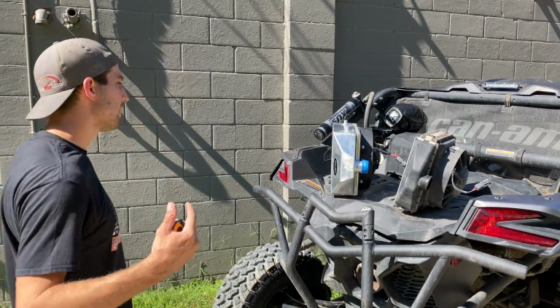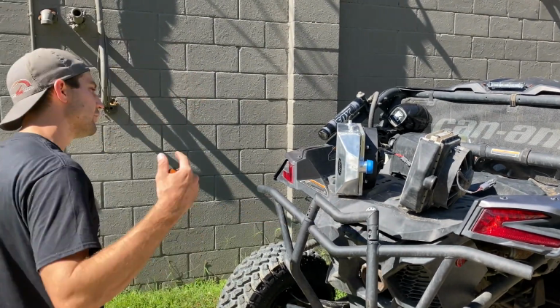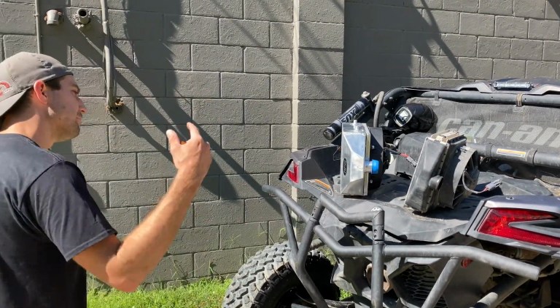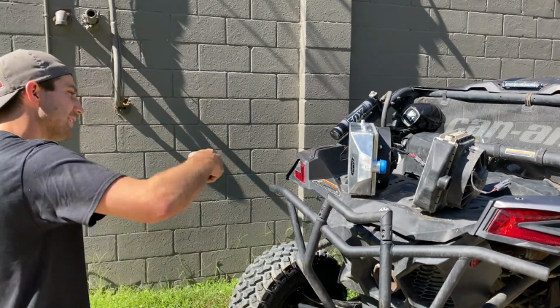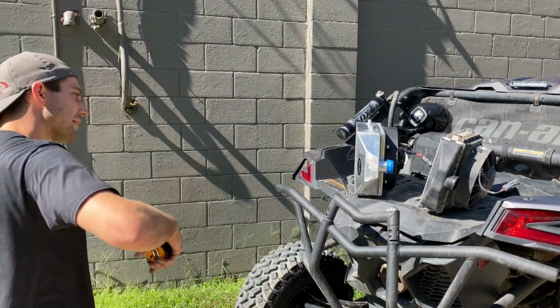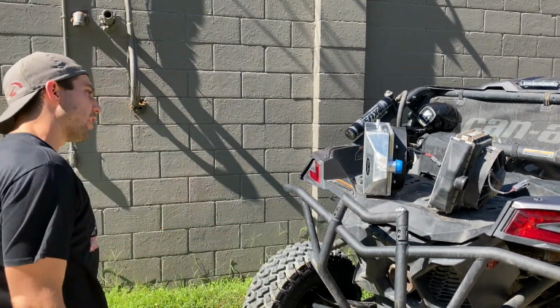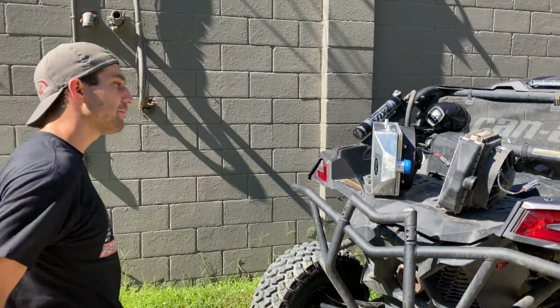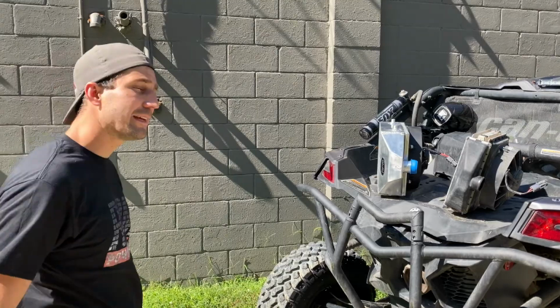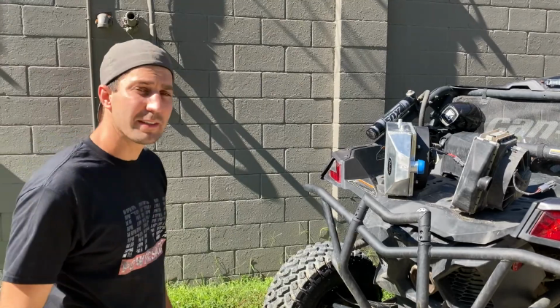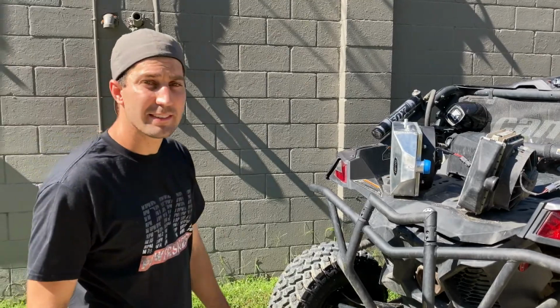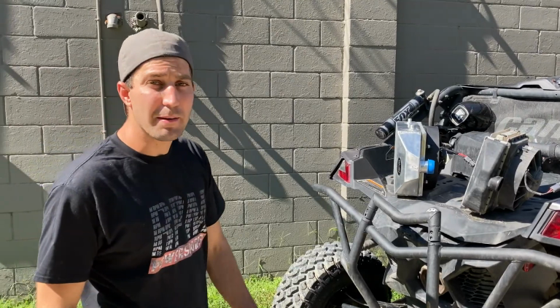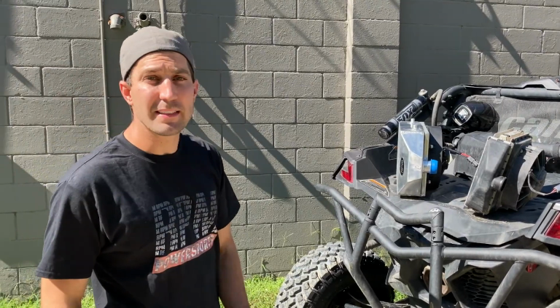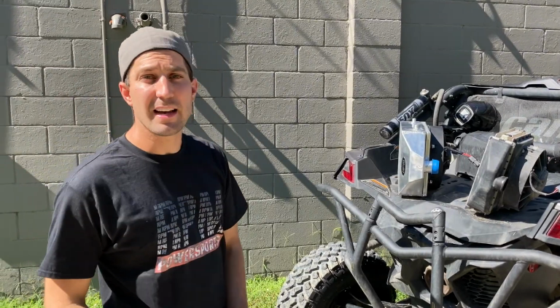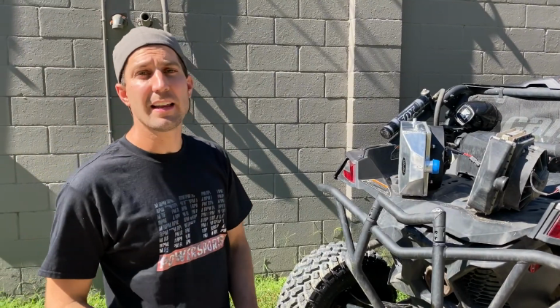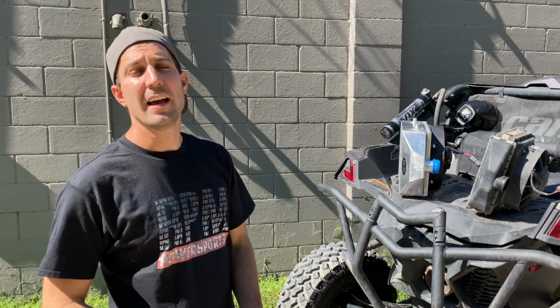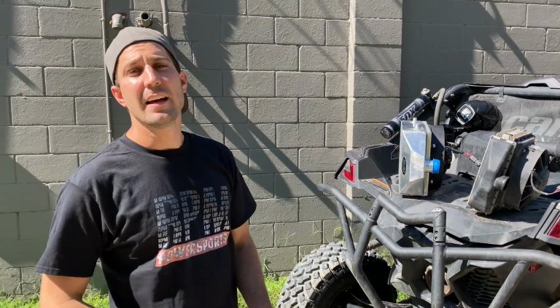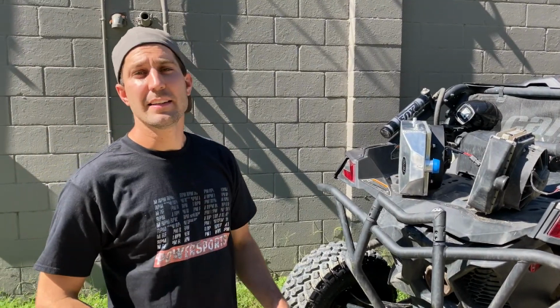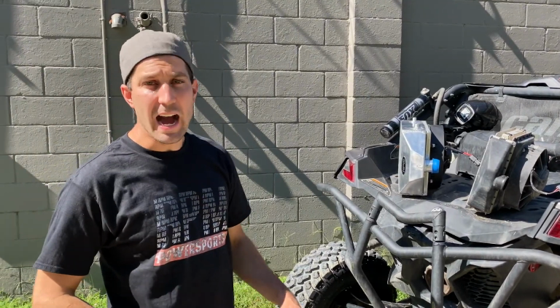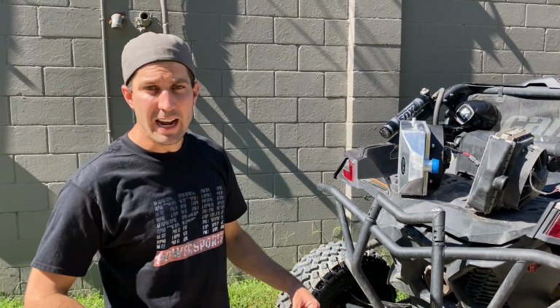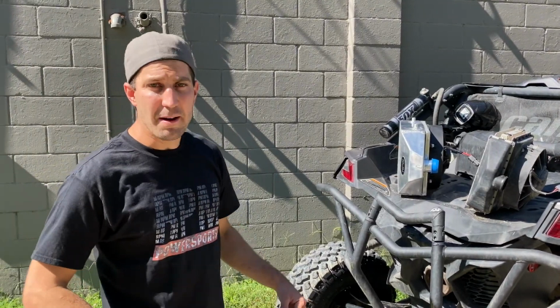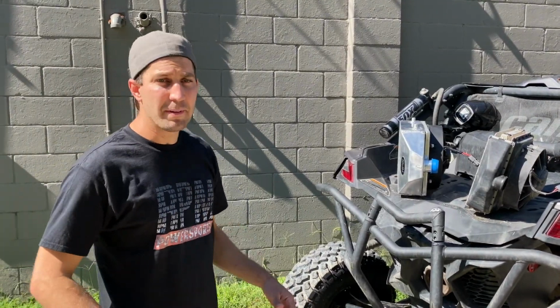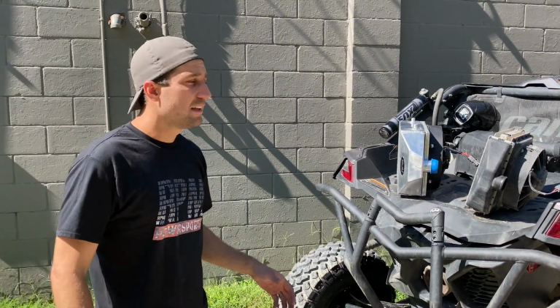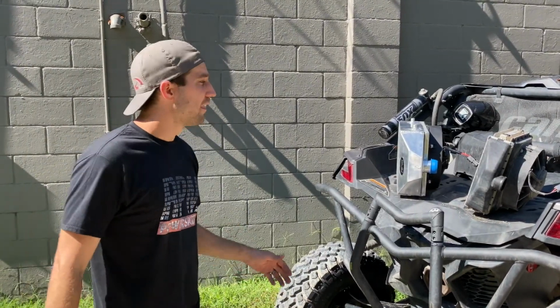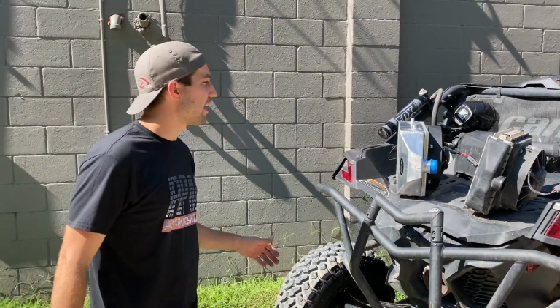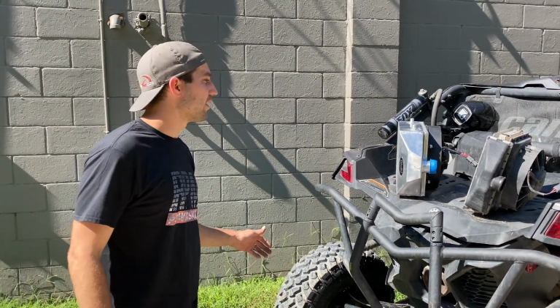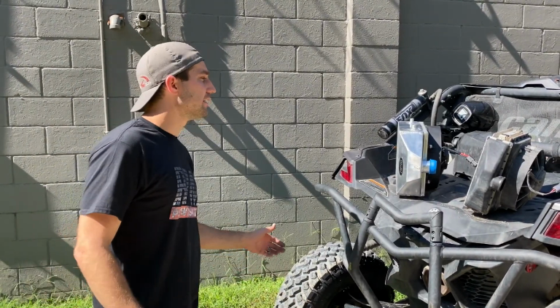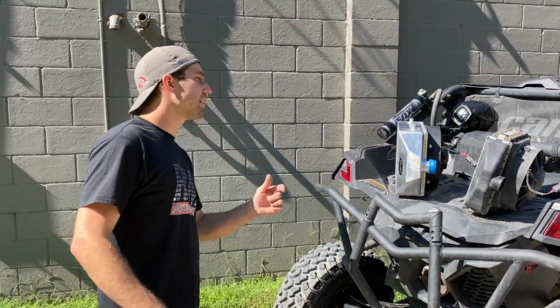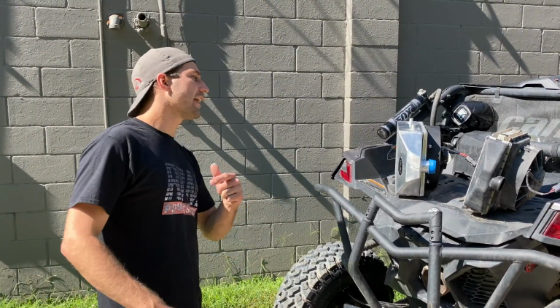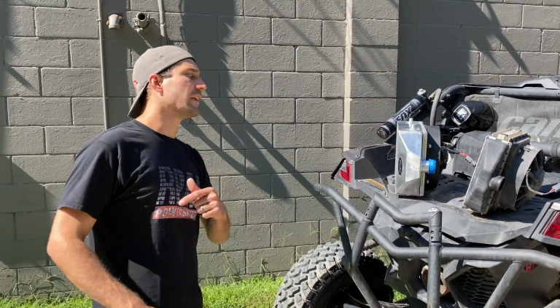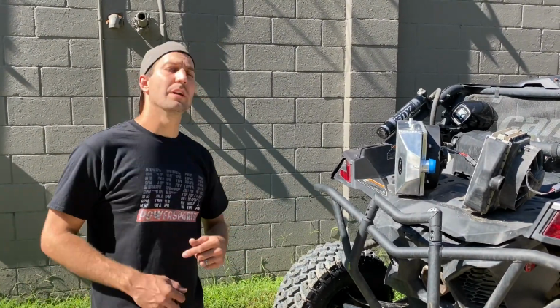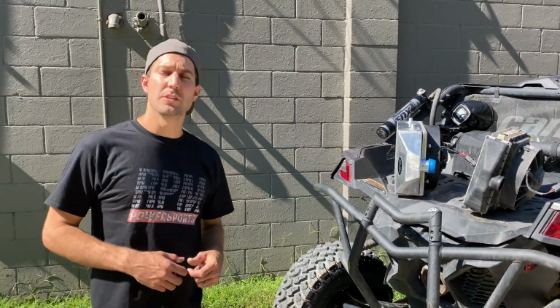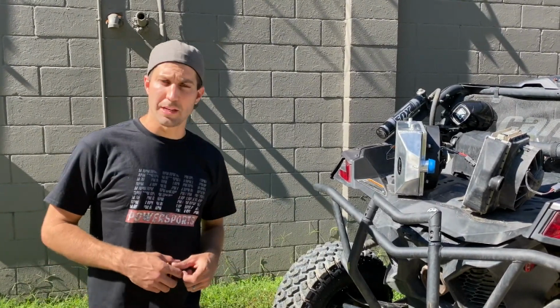You can pick these up at rpmsidebyside.com. They are in stock and ready to ship.